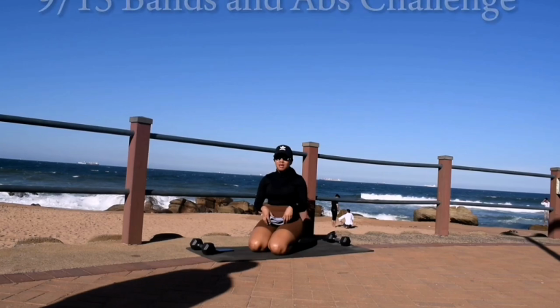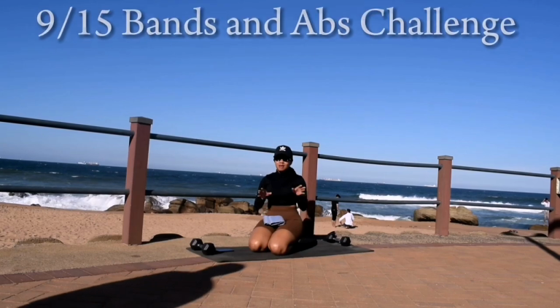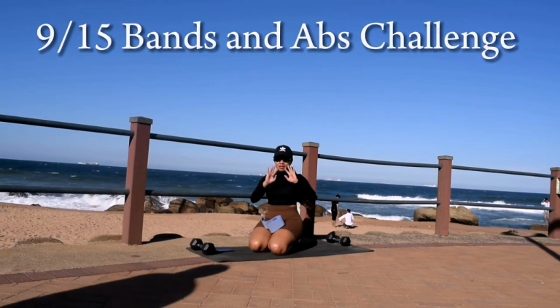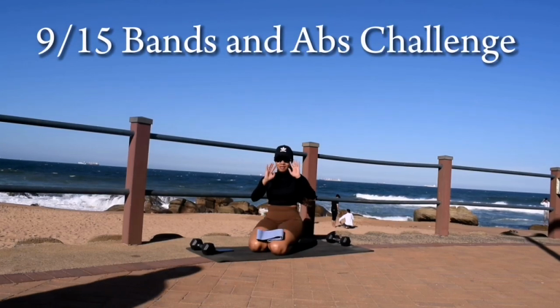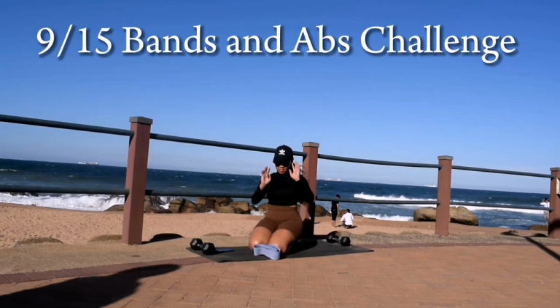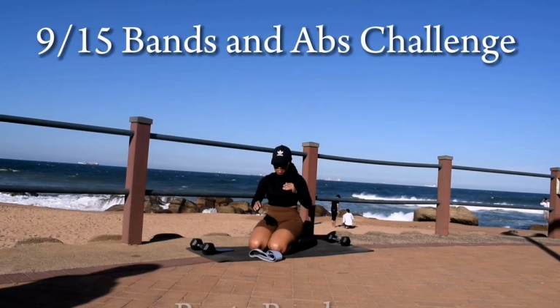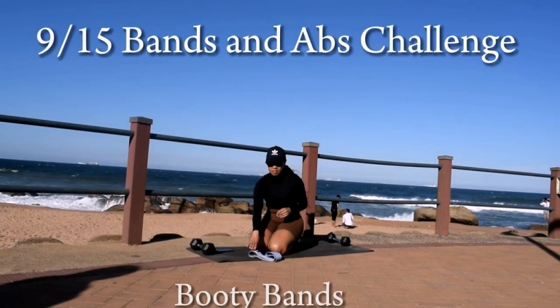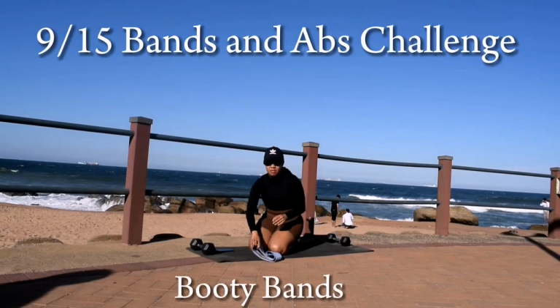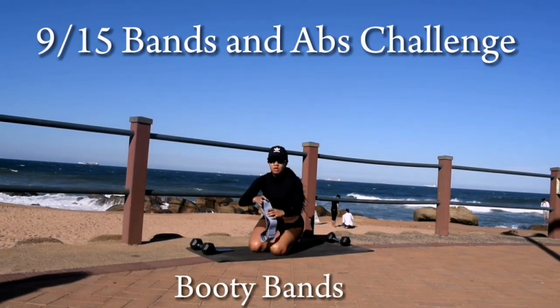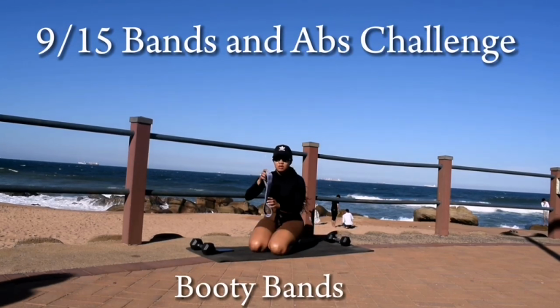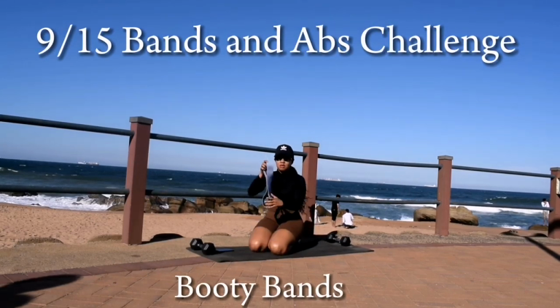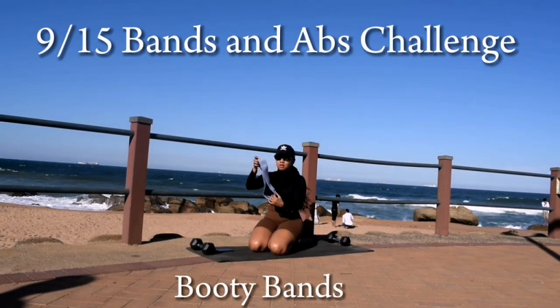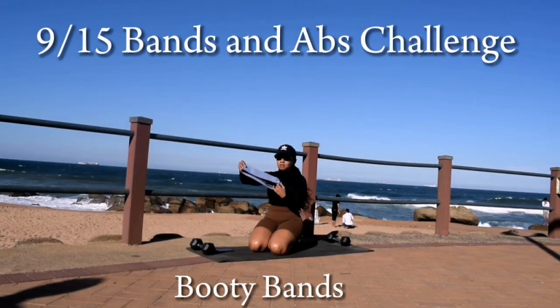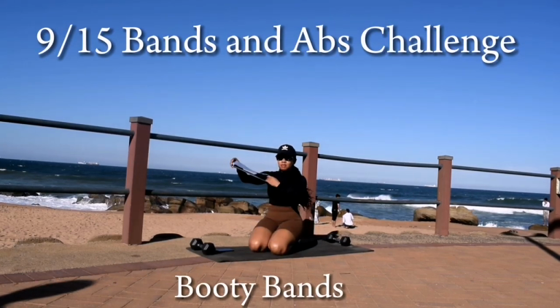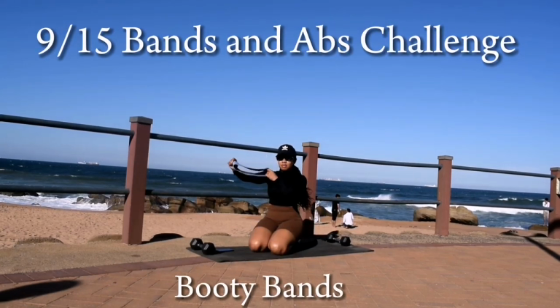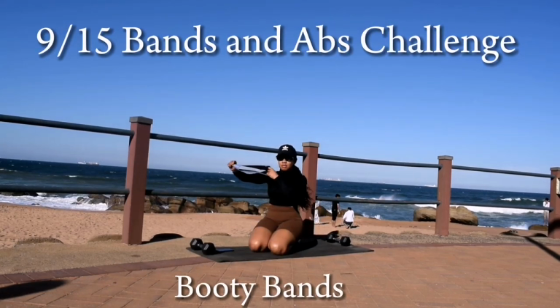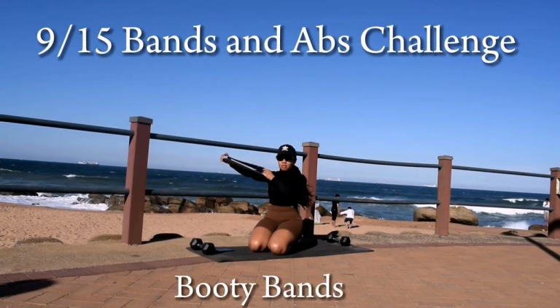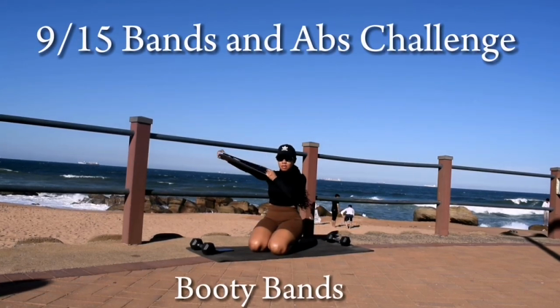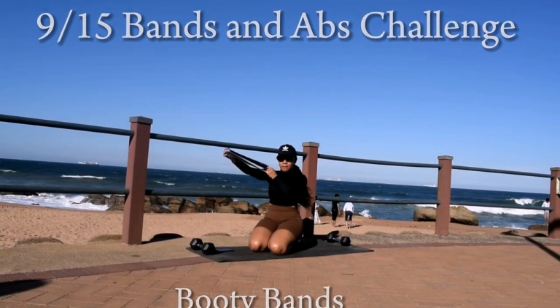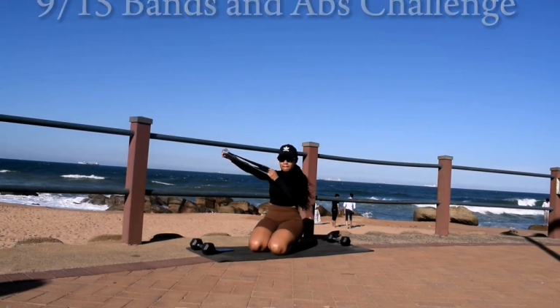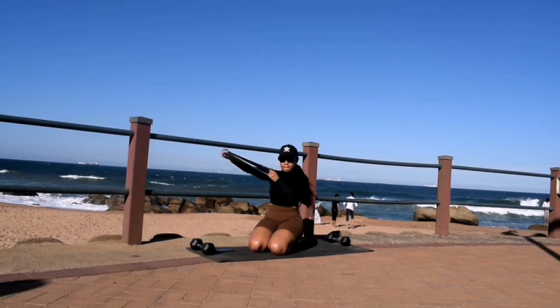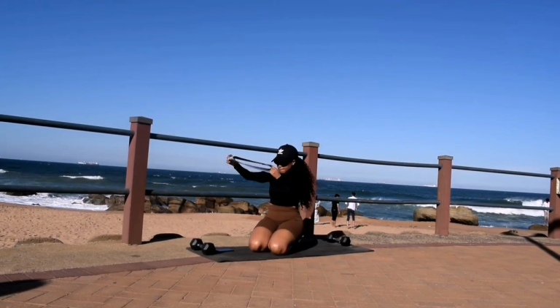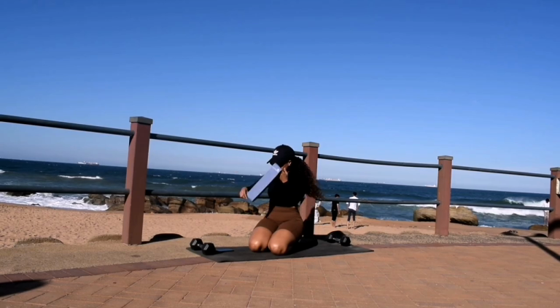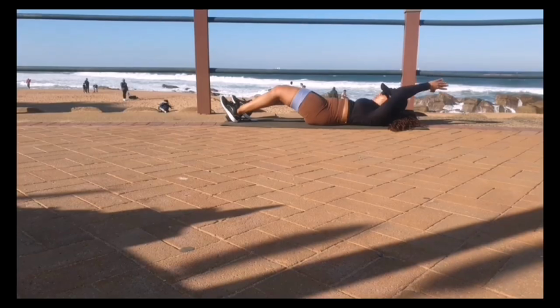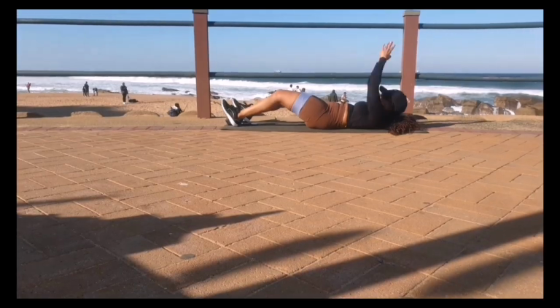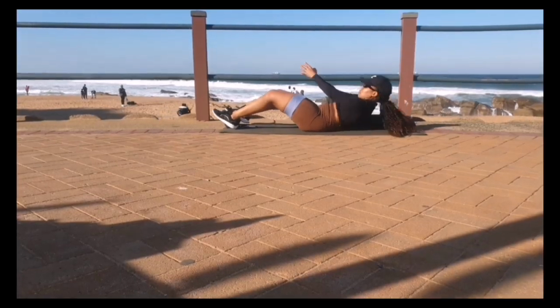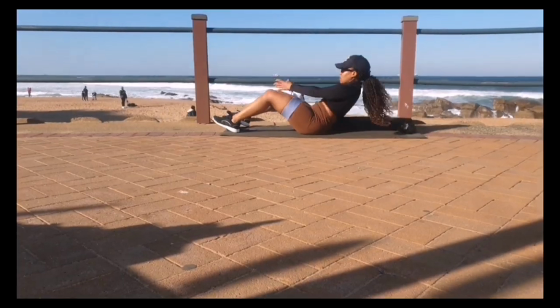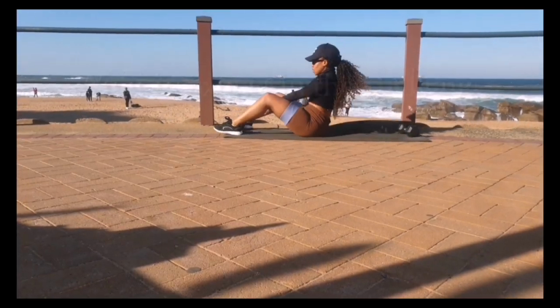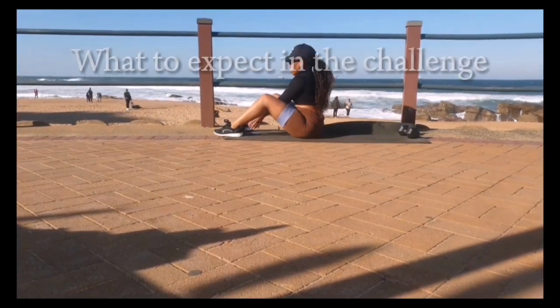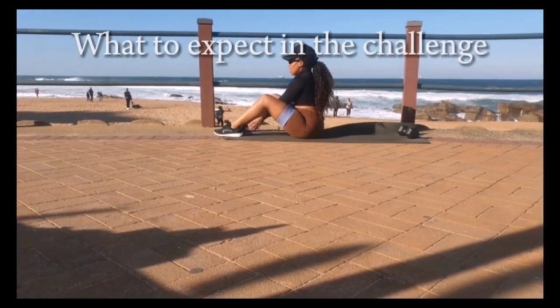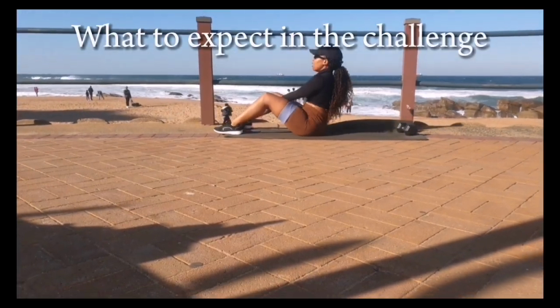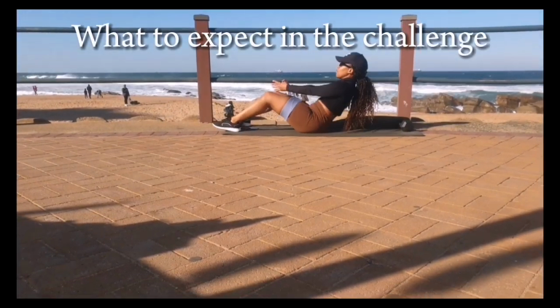Hi guys, welcome to day 9 of the 15 day bands and abs challenge. All you need for this workout is a resistance band.